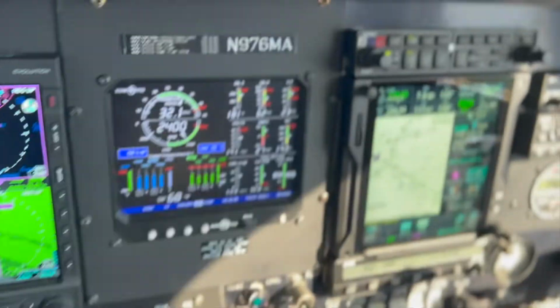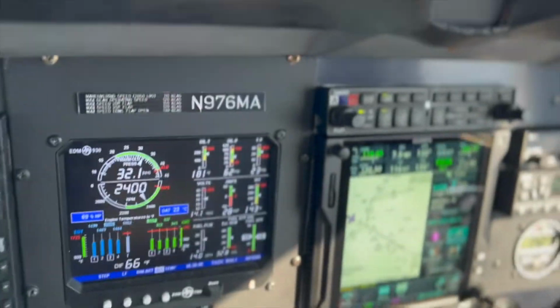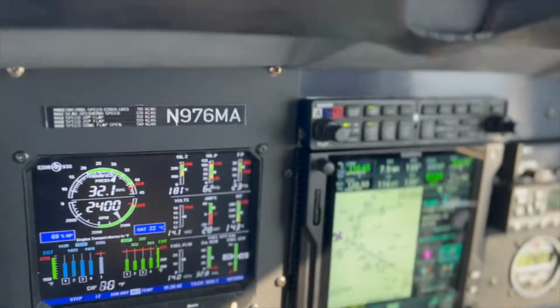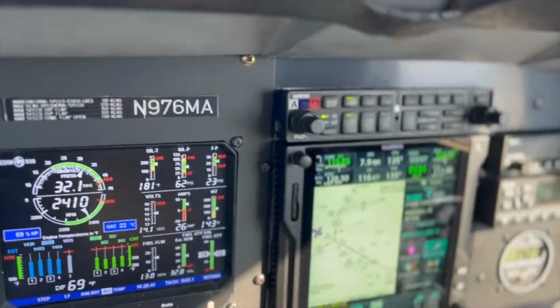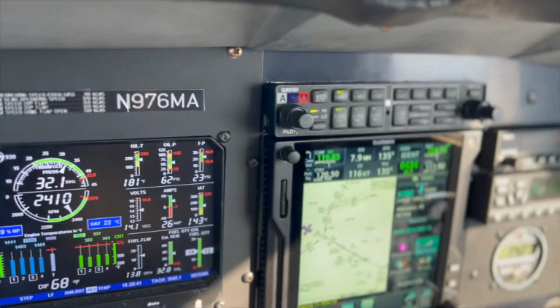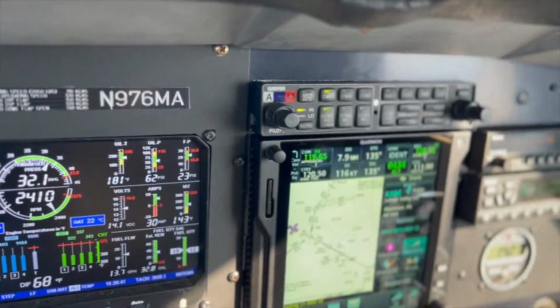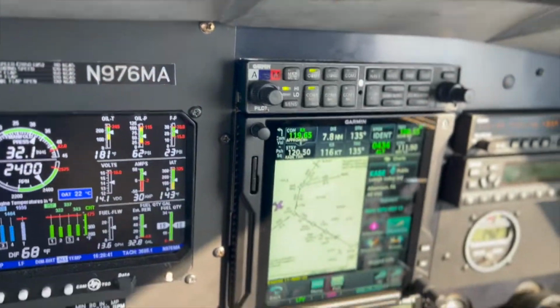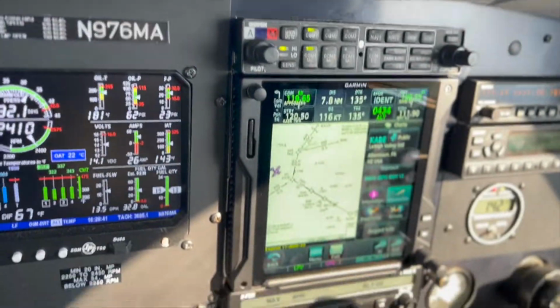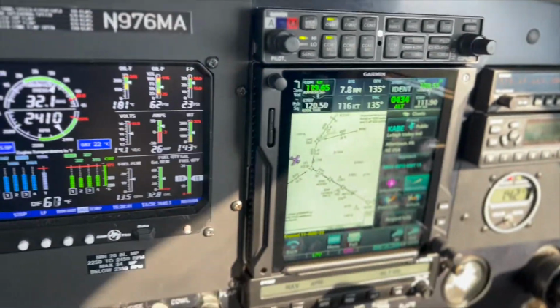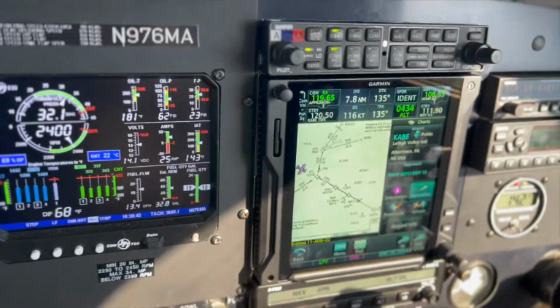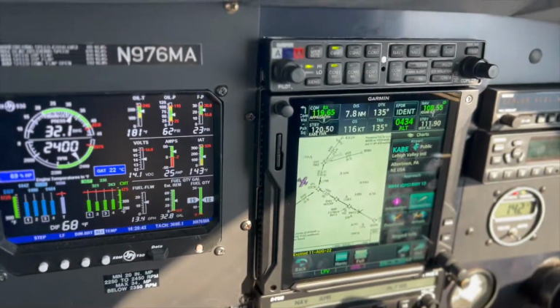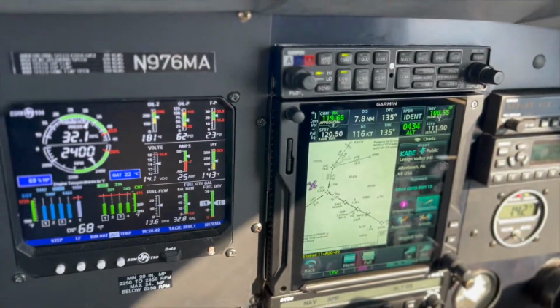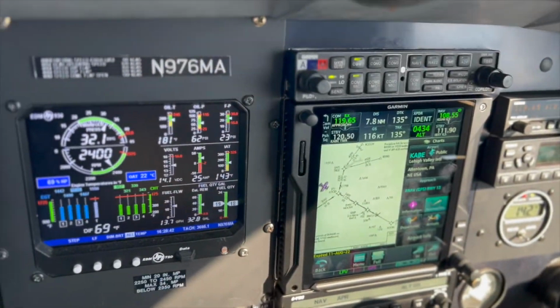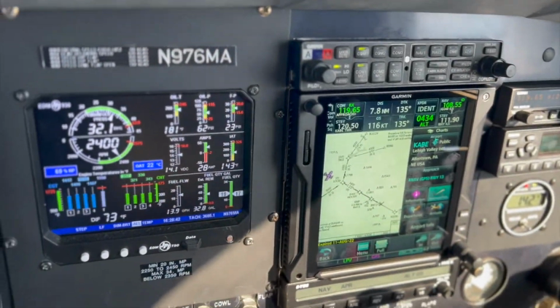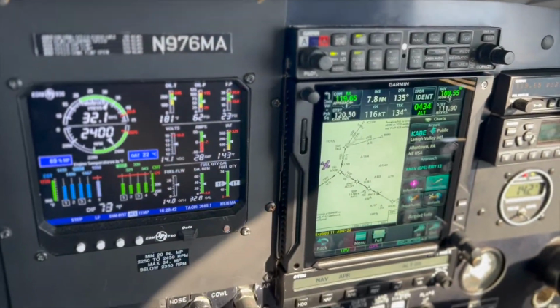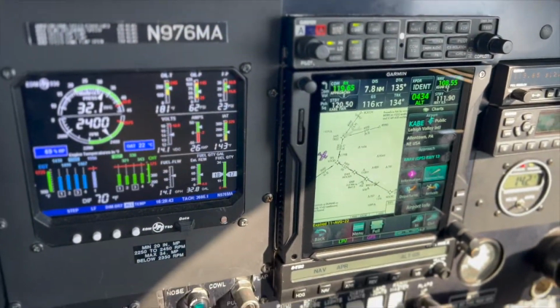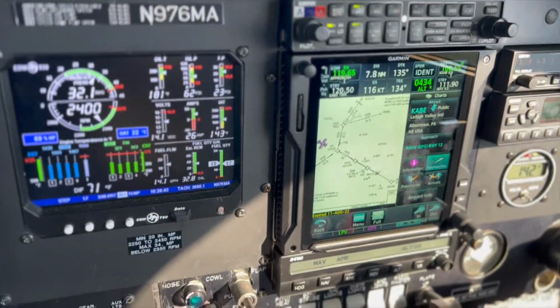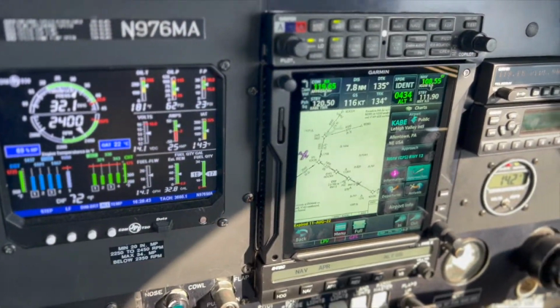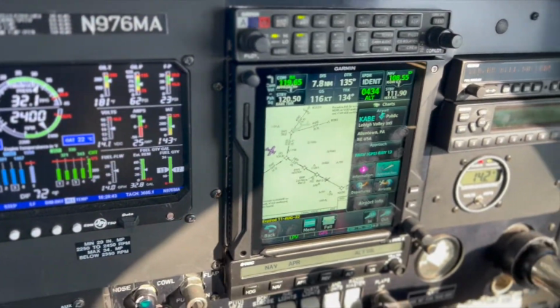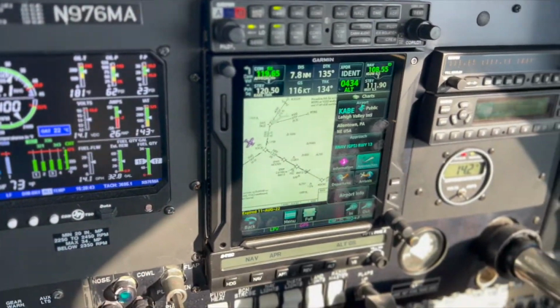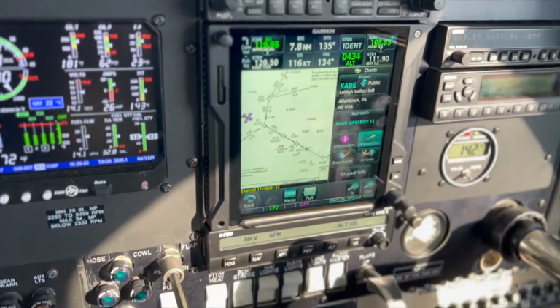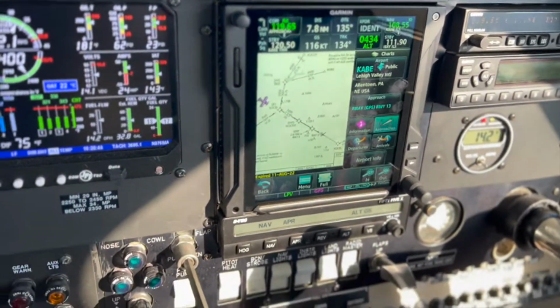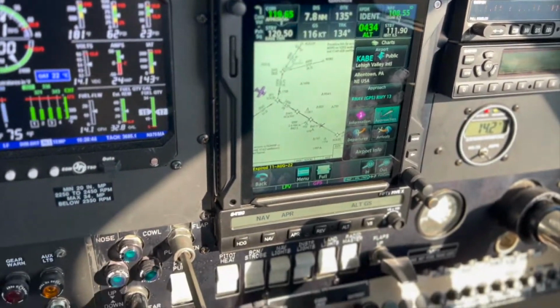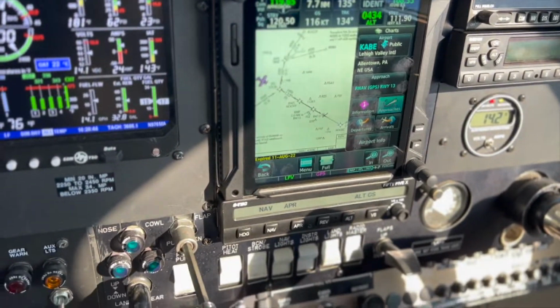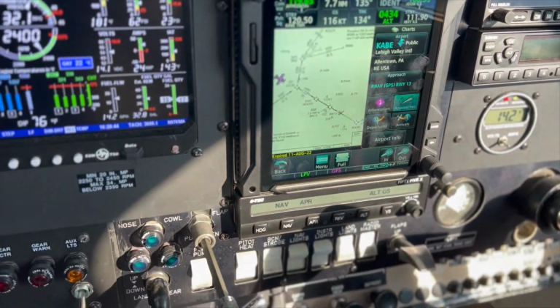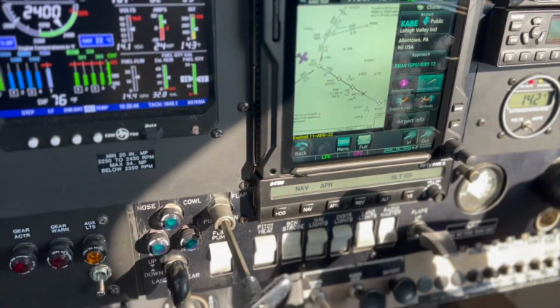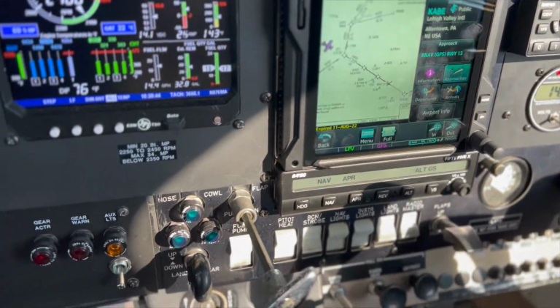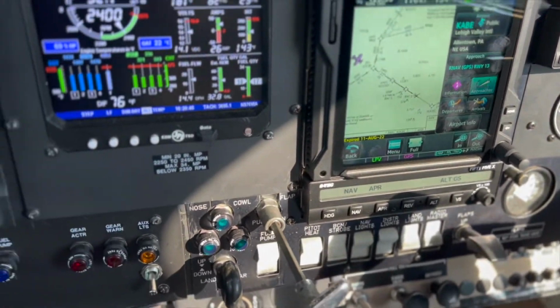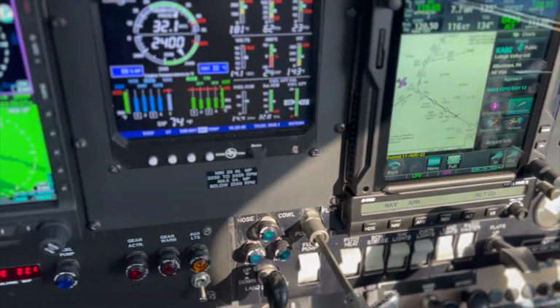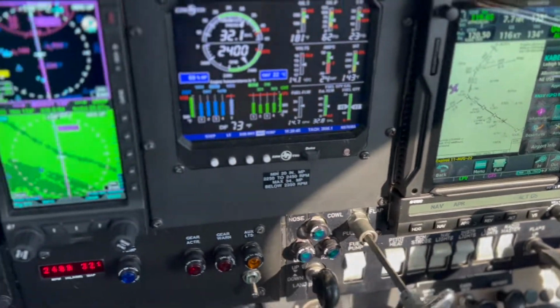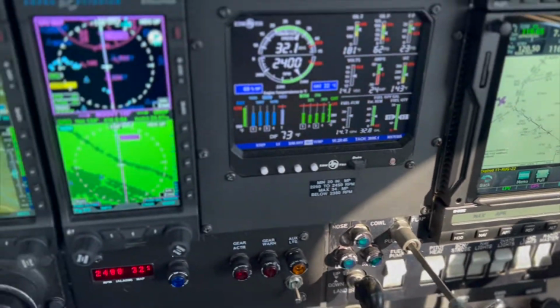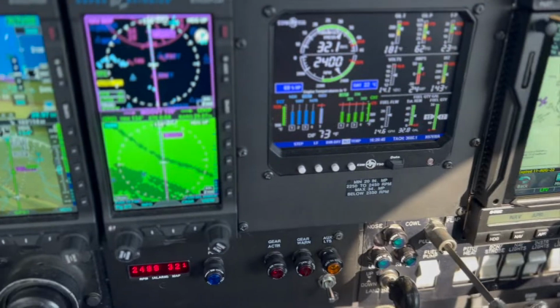Seven number Papa, that did the trick — now we're showing at 1663. Okay, thank you very much, seven number Papa.